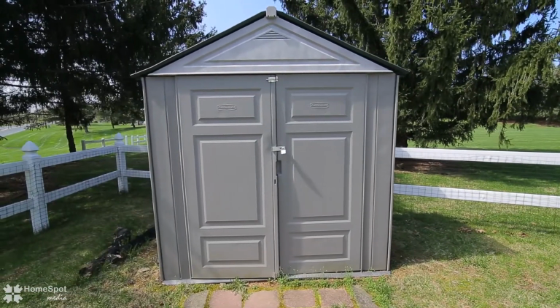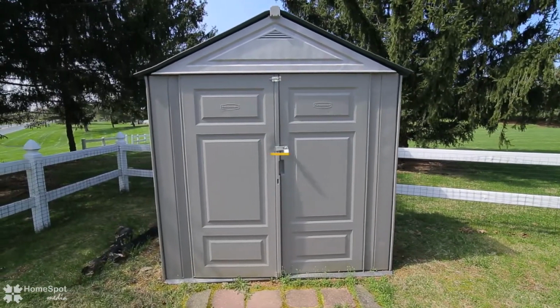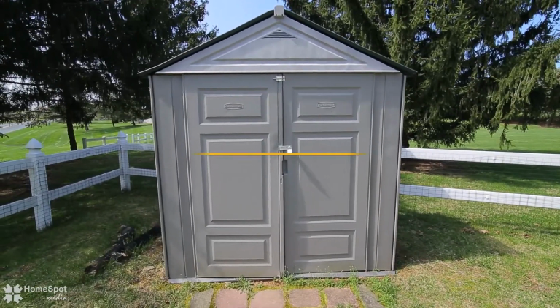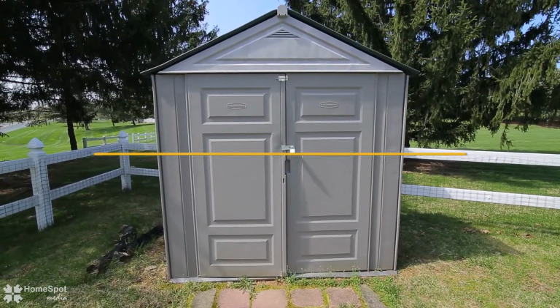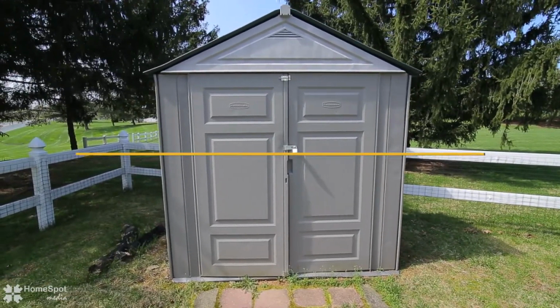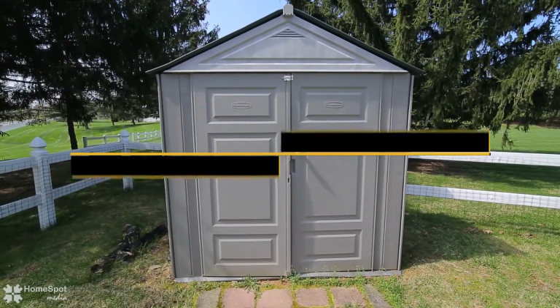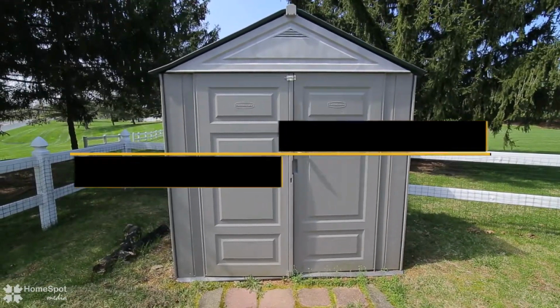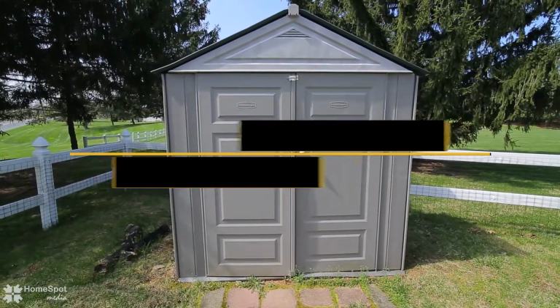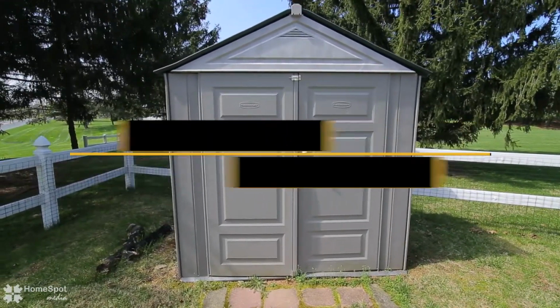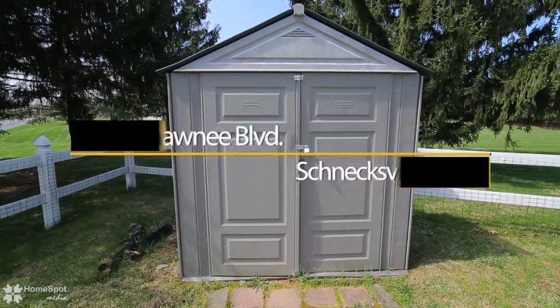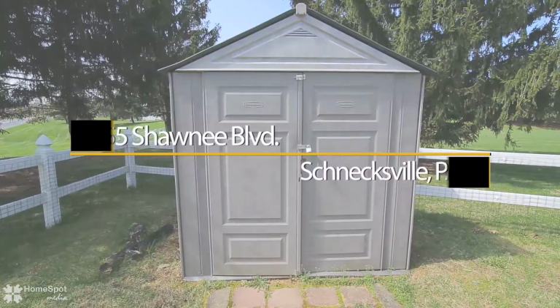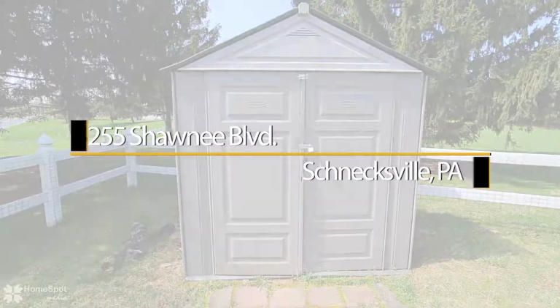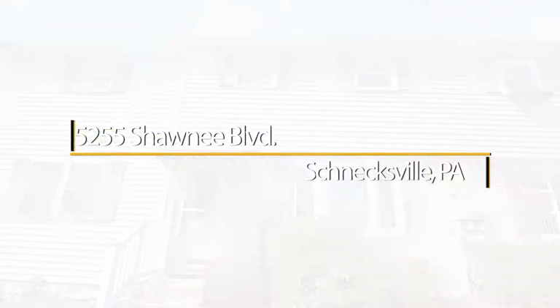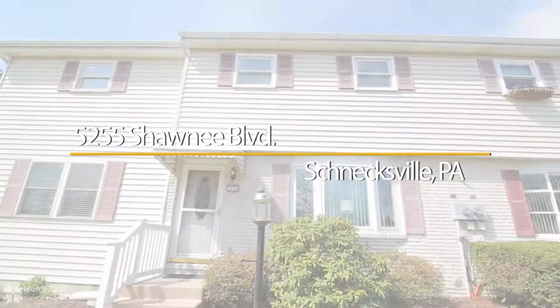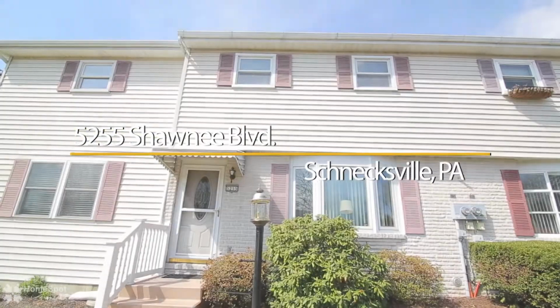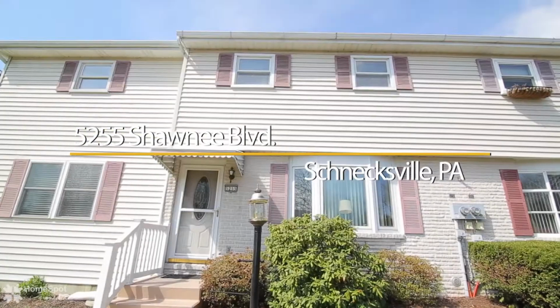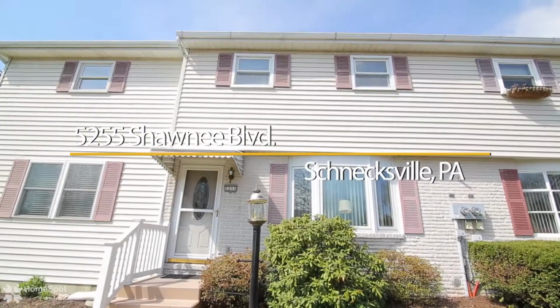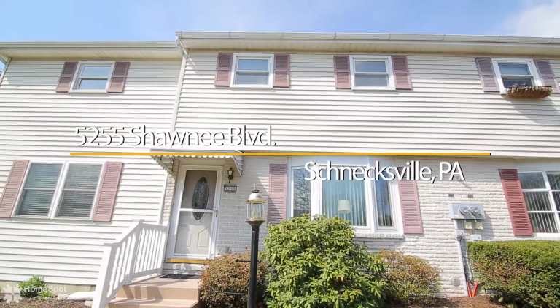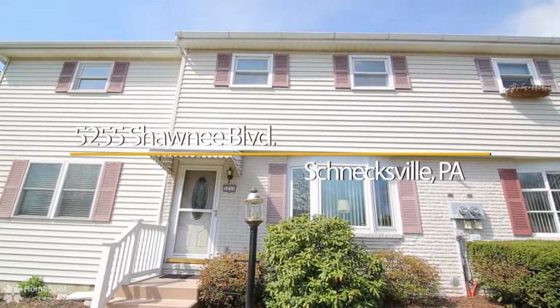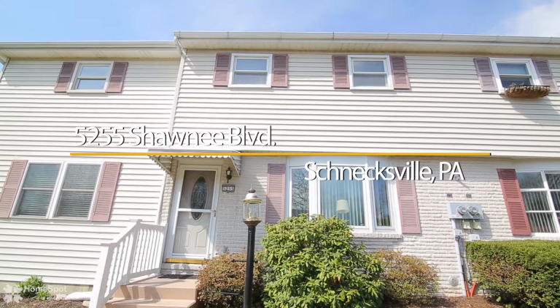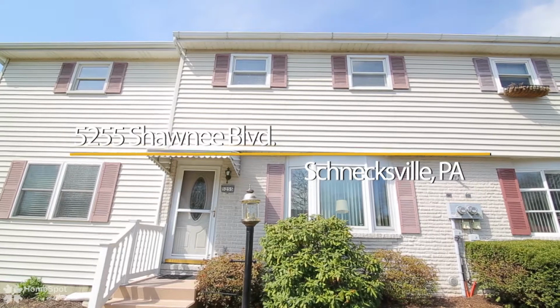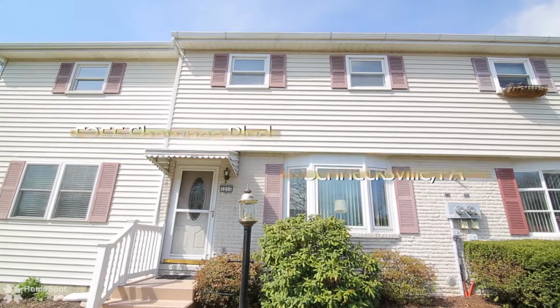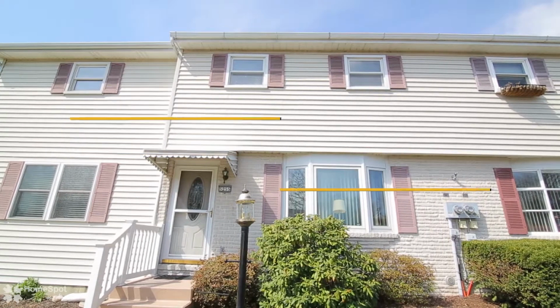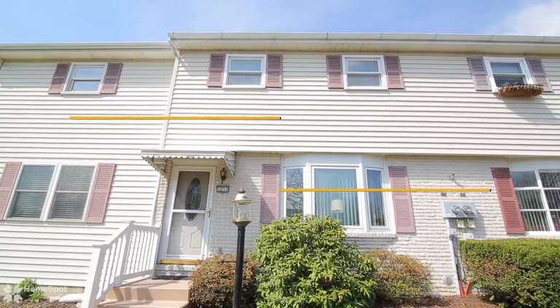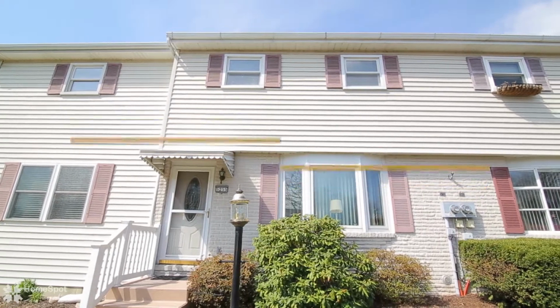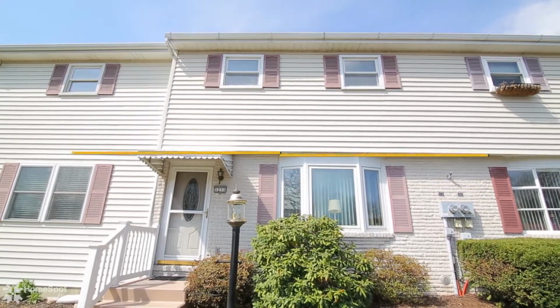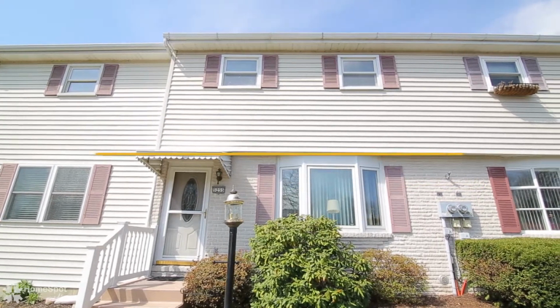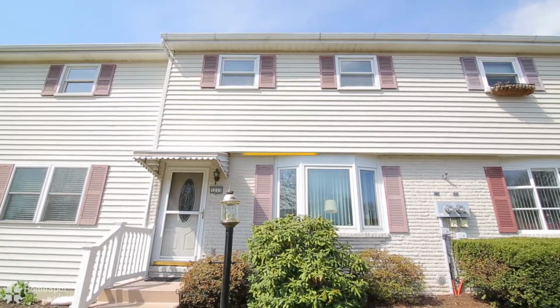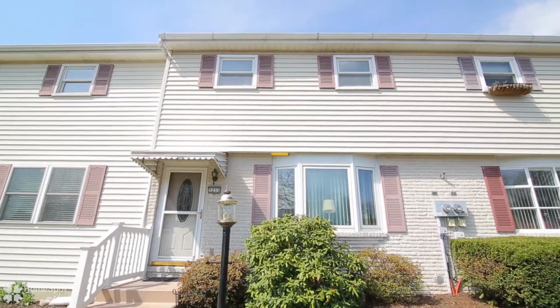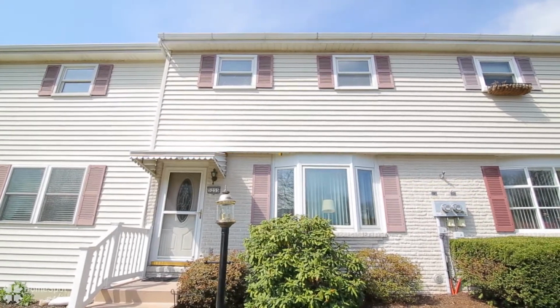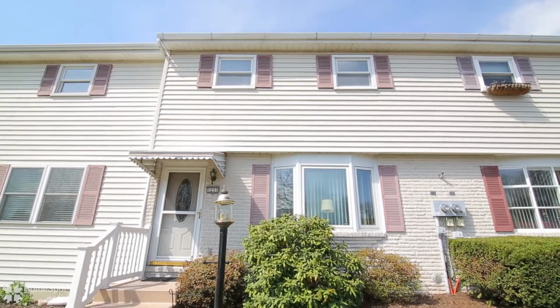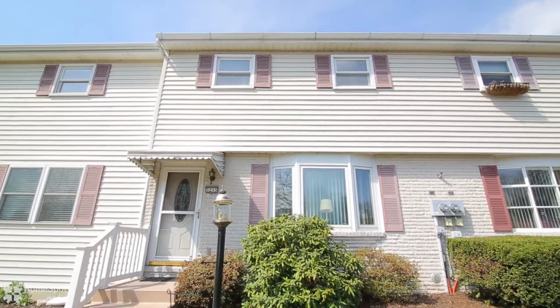This home will not last long, so set up your VIP showing today and call this home in no time.